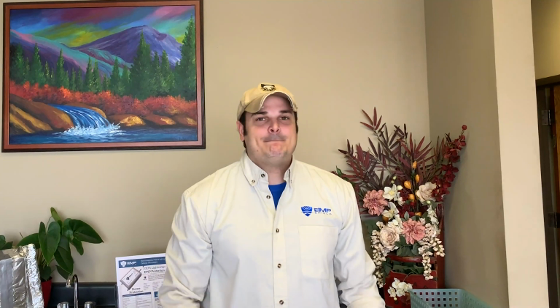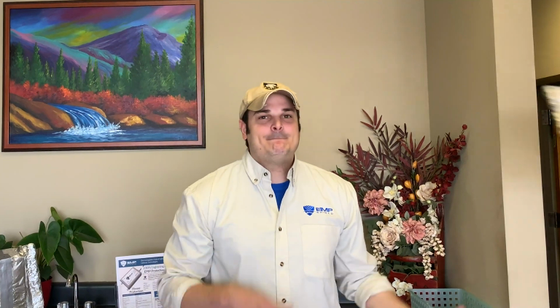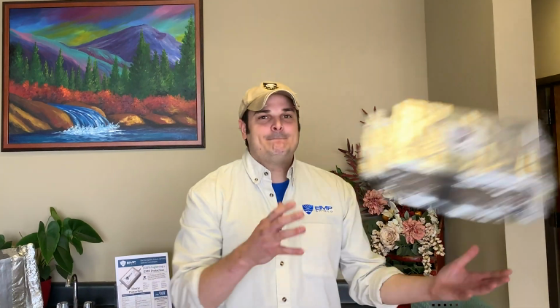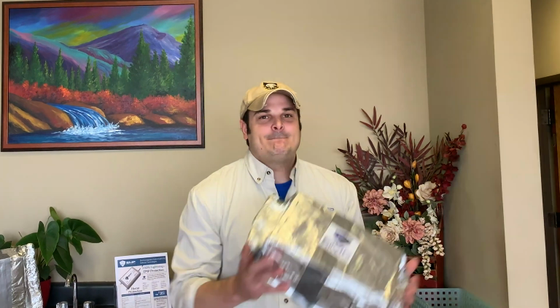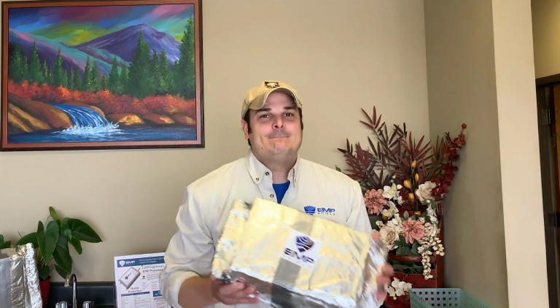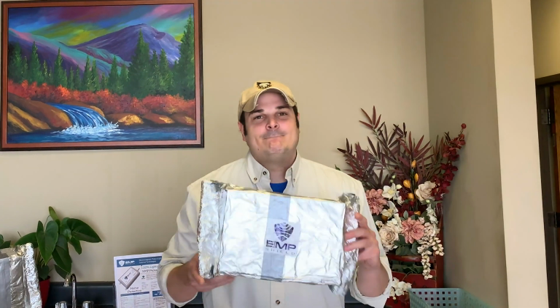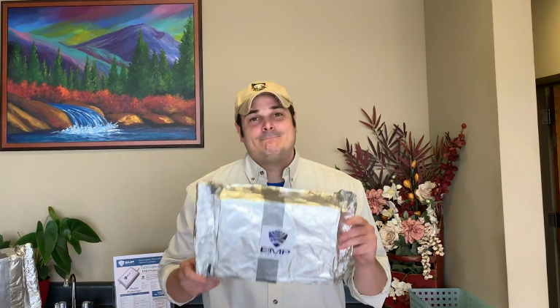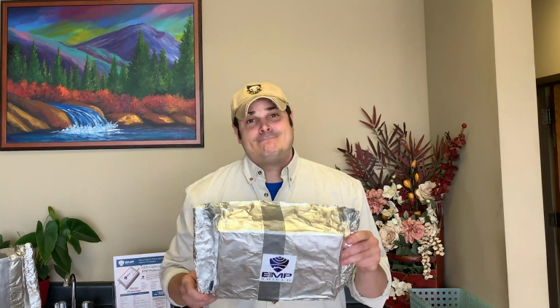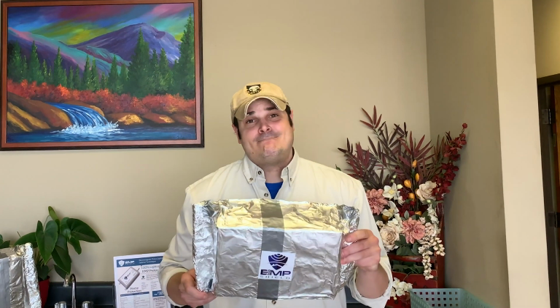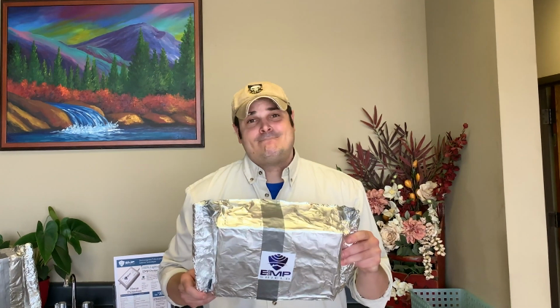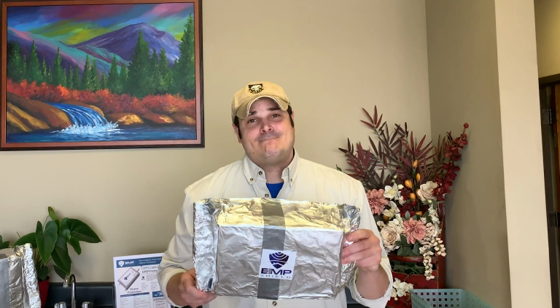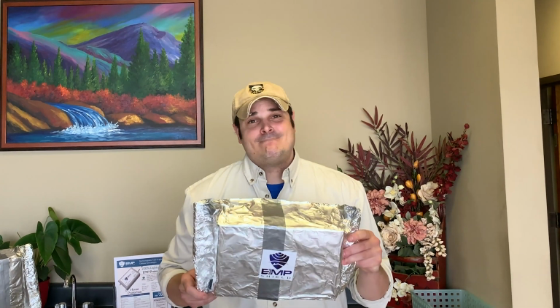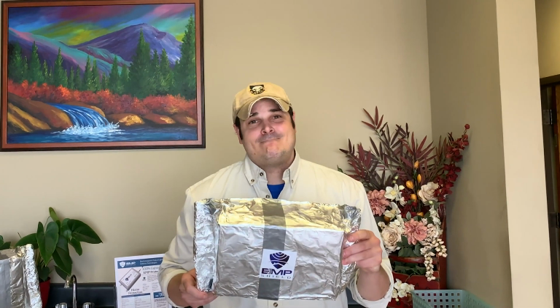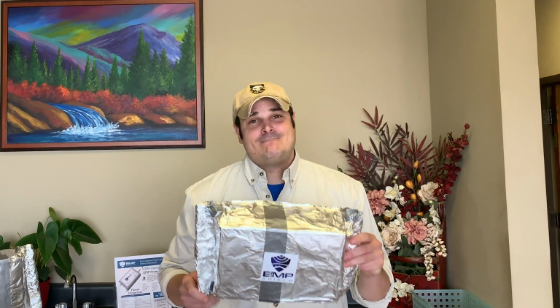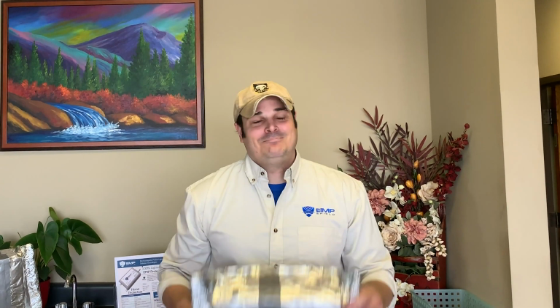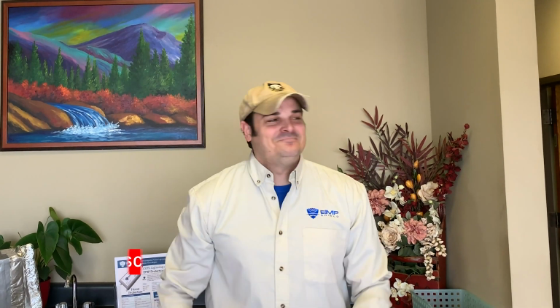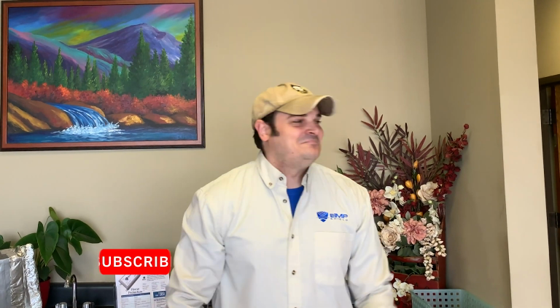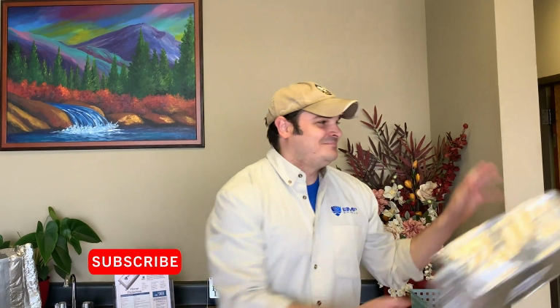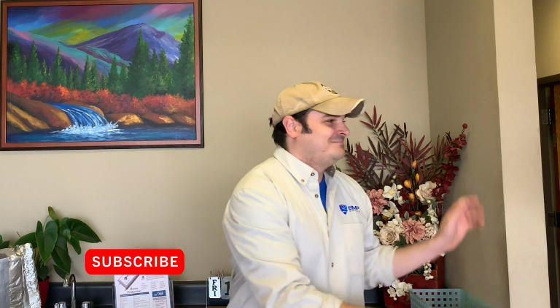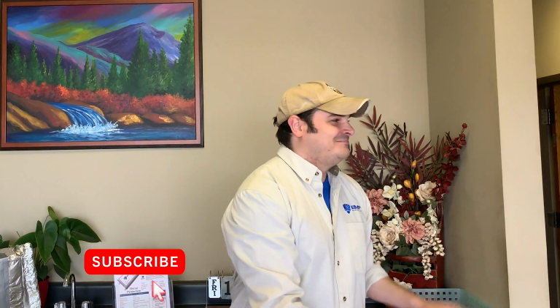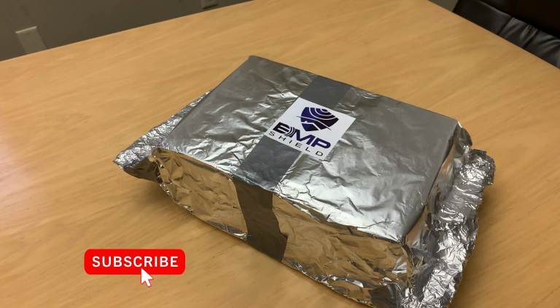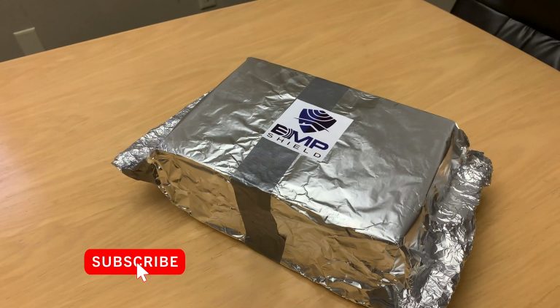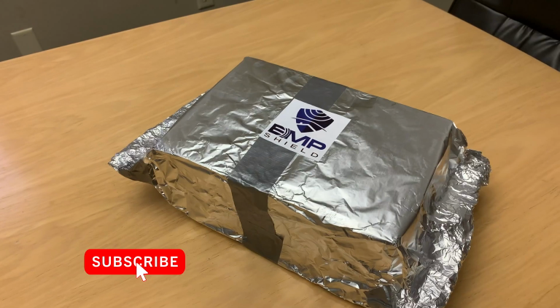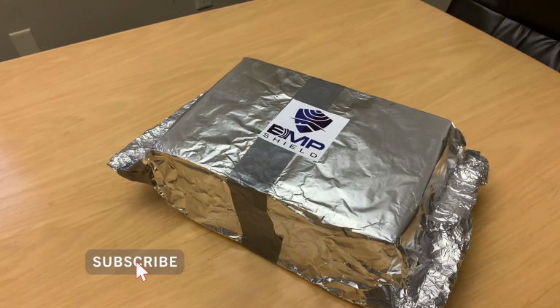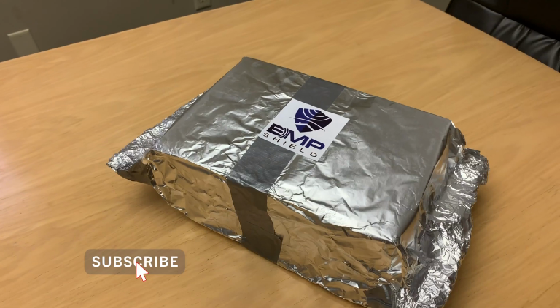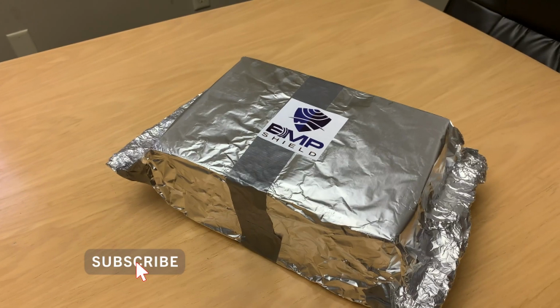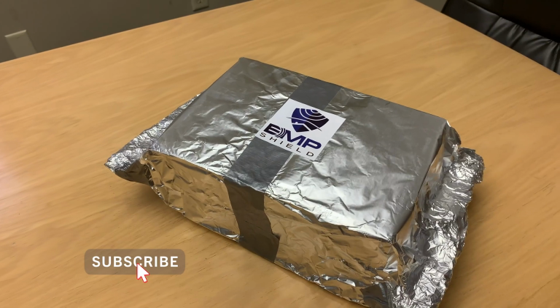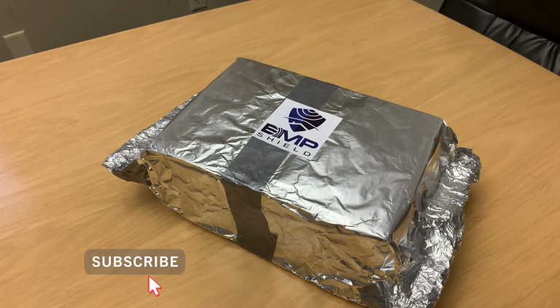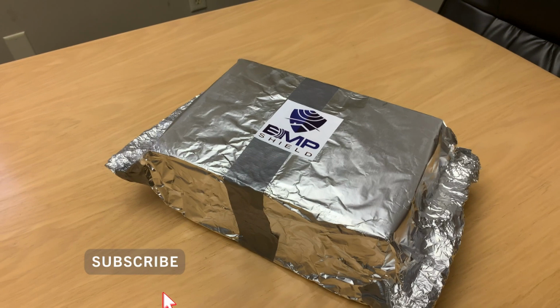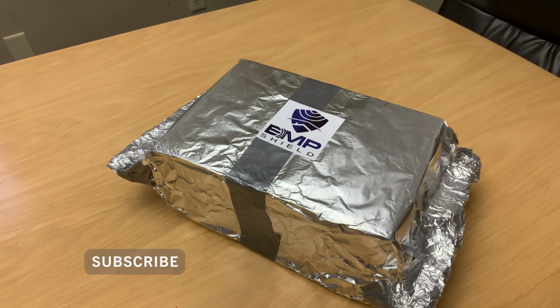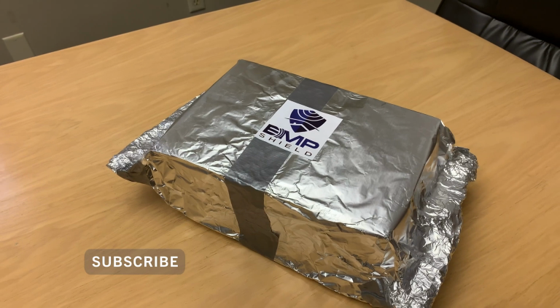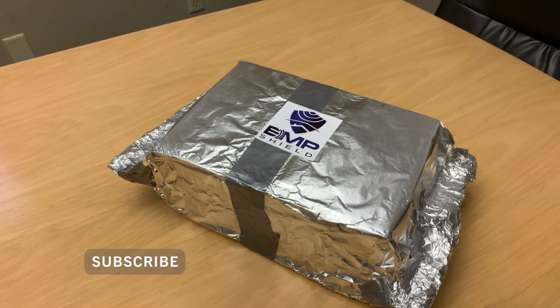Hey everybody! I'm Andrew from EMP Shield and today we're going to teach you how to make a $6 Faraday cage.